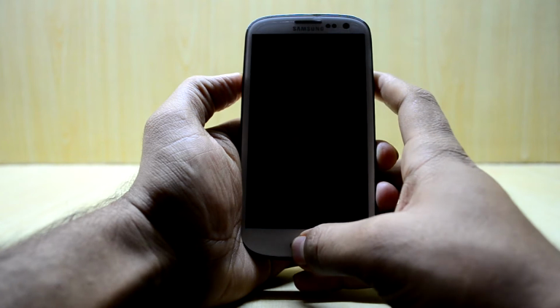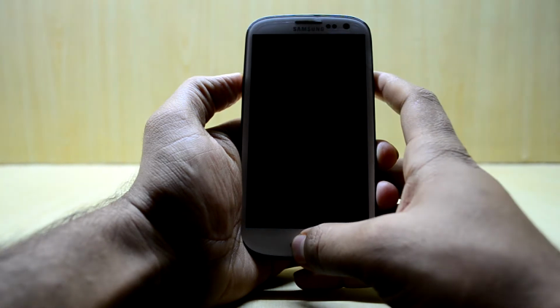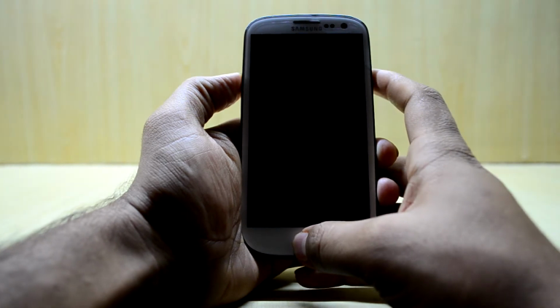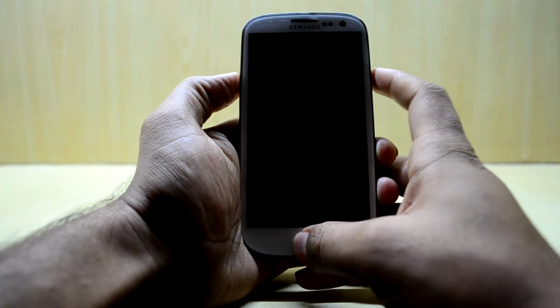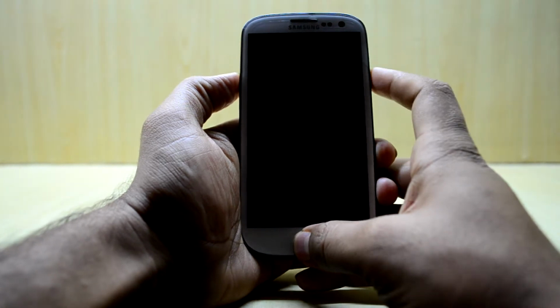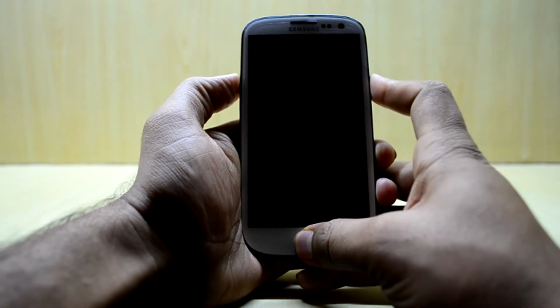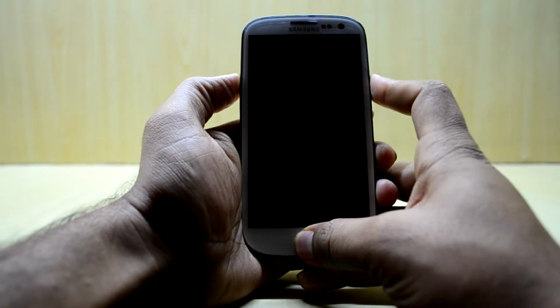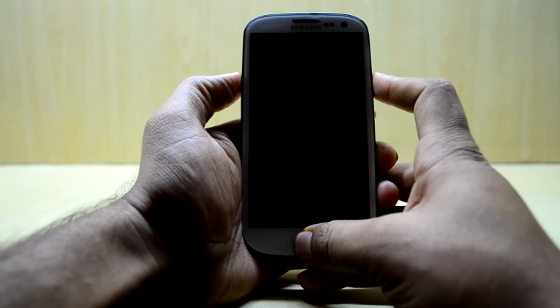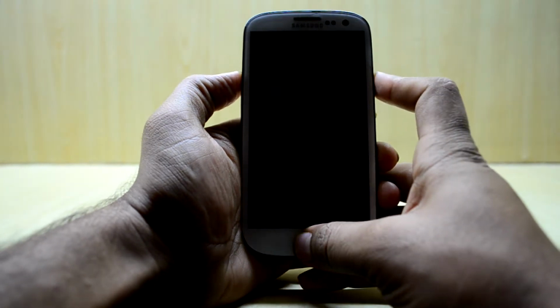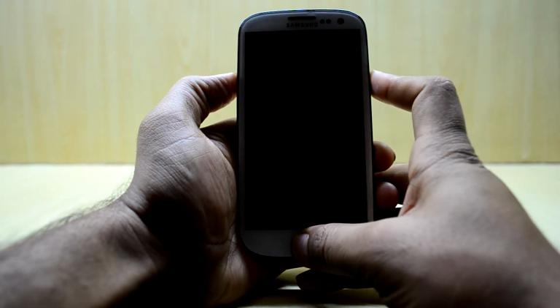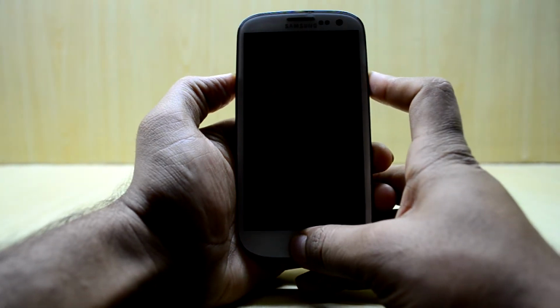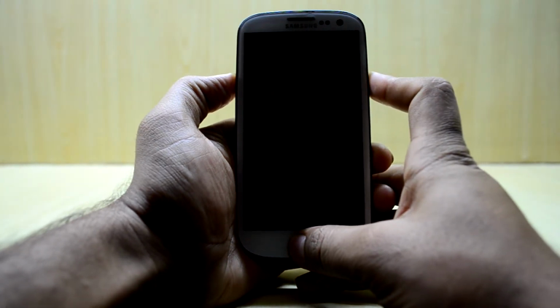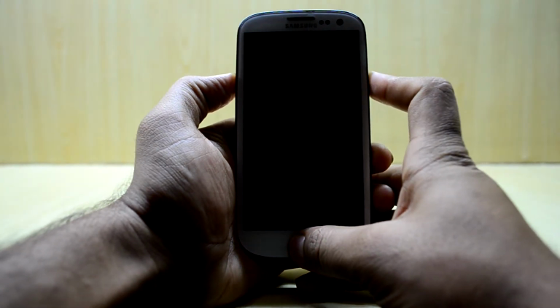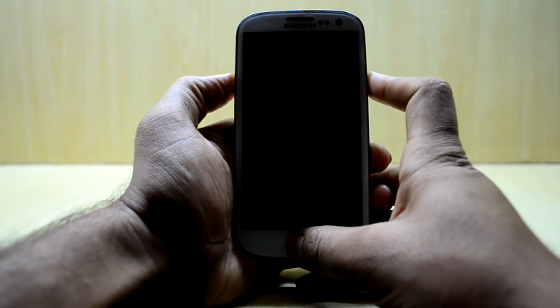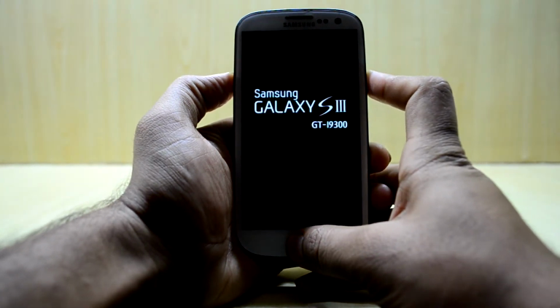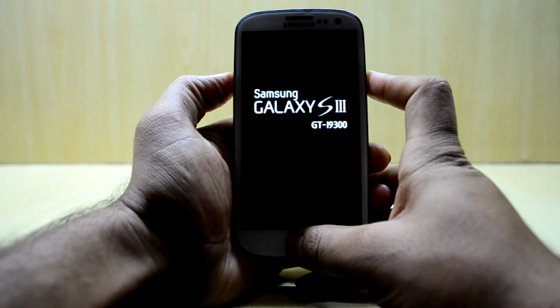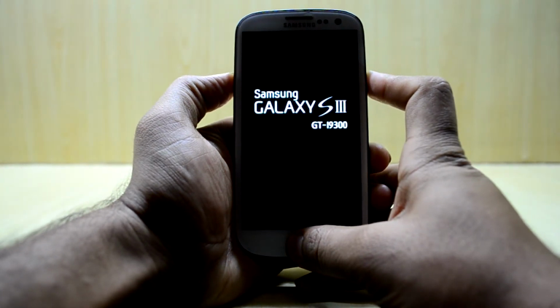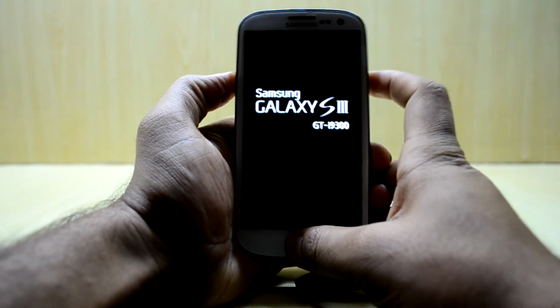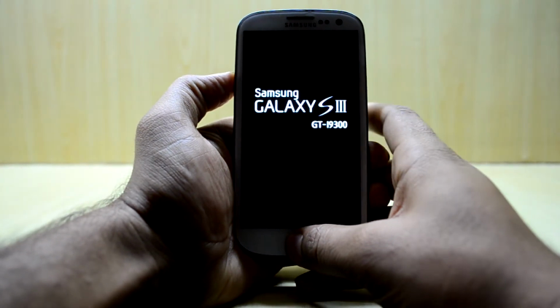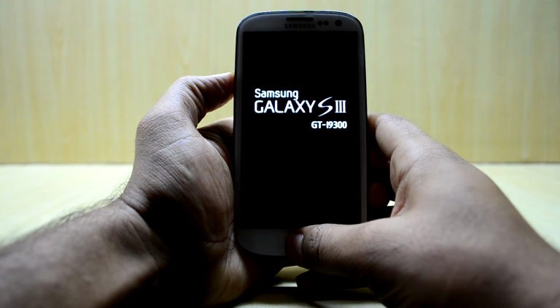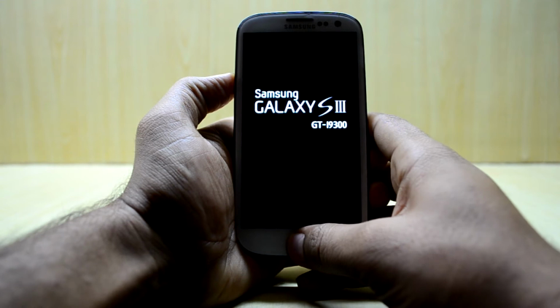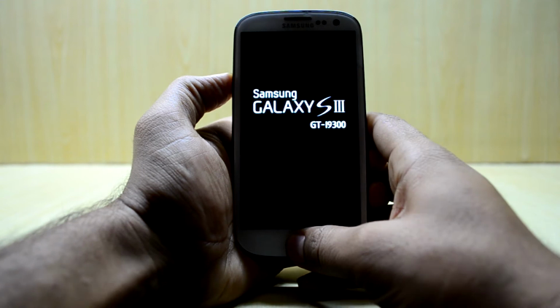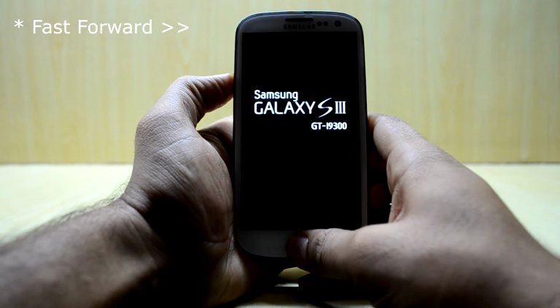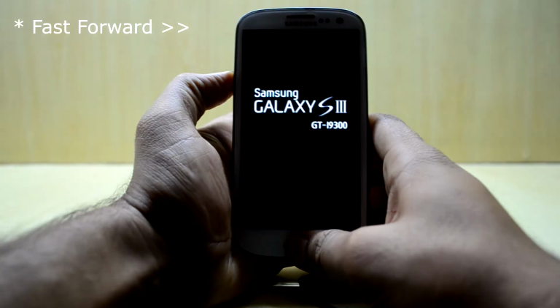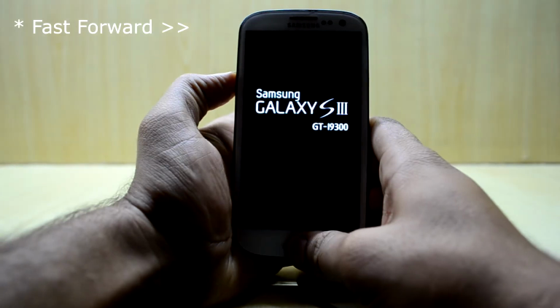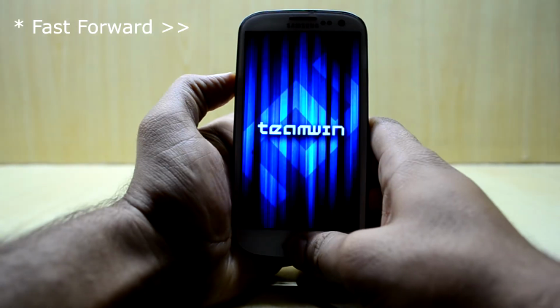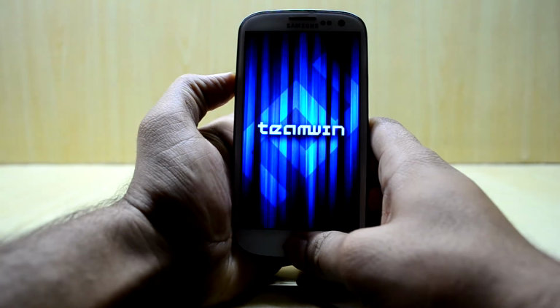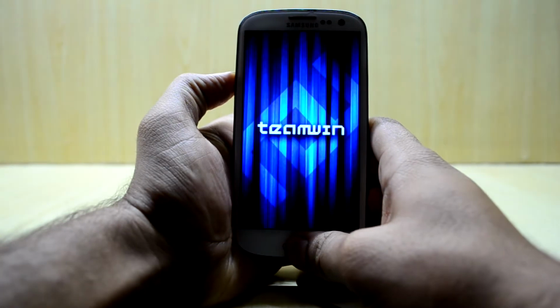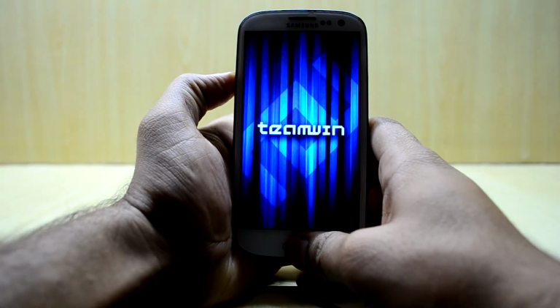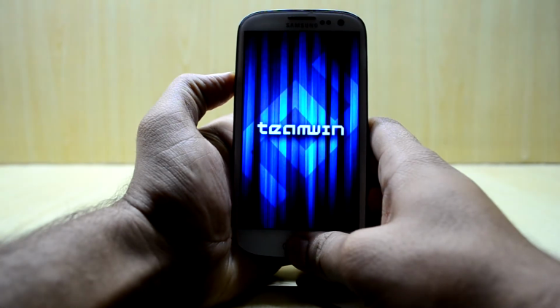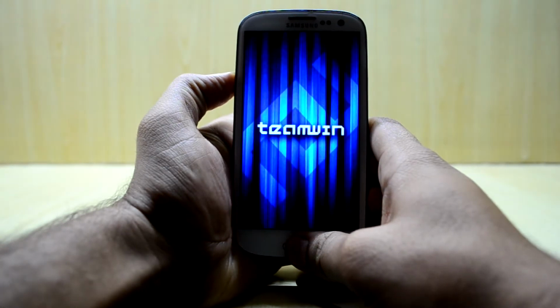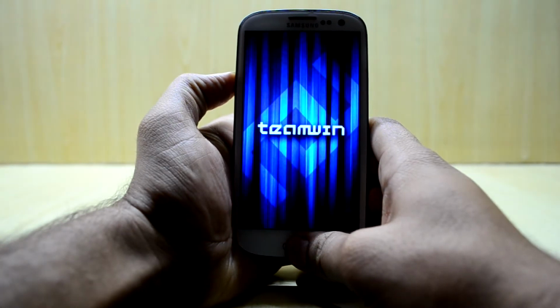To do that, we are going to press the volume up key, home key, and power key at the same time, and then let go of the power key. As you can see, it is booting into the custom recovery now.